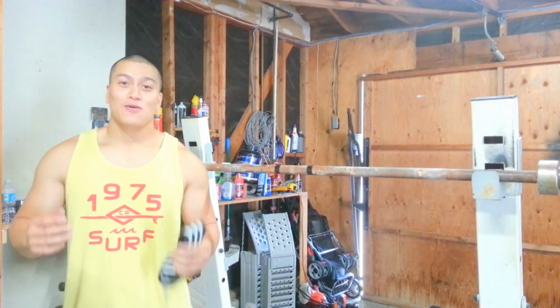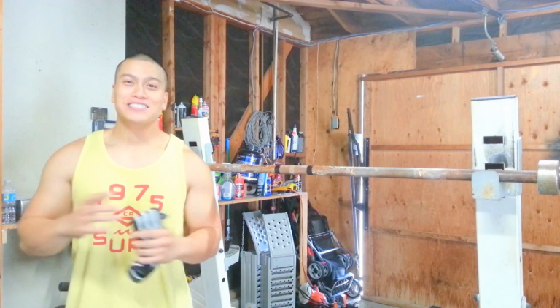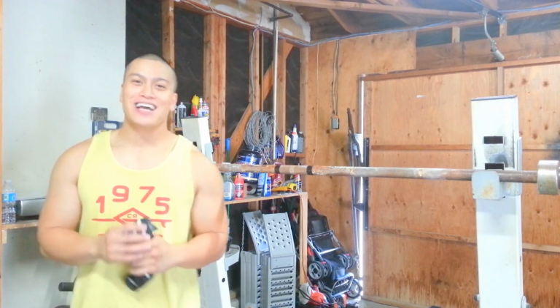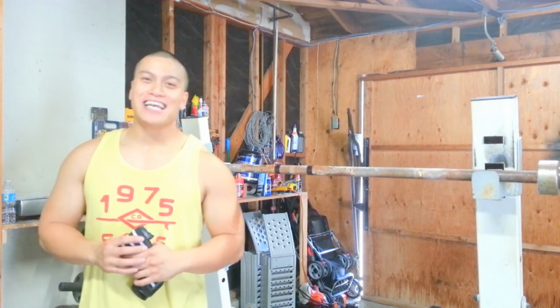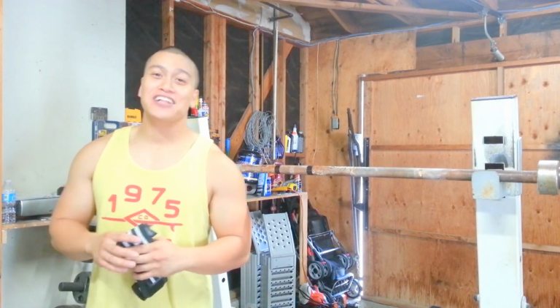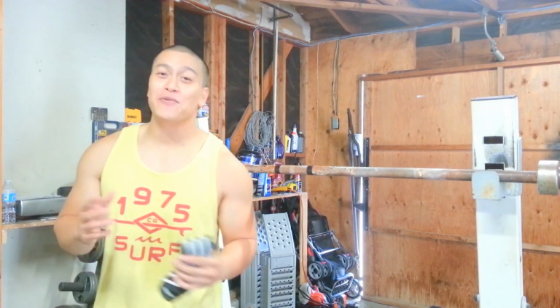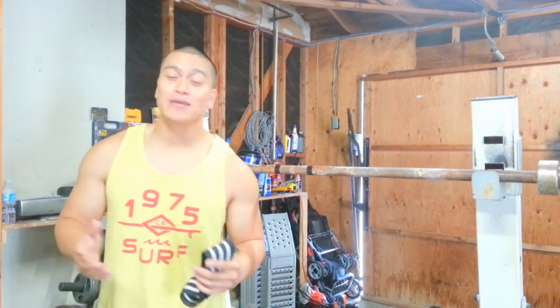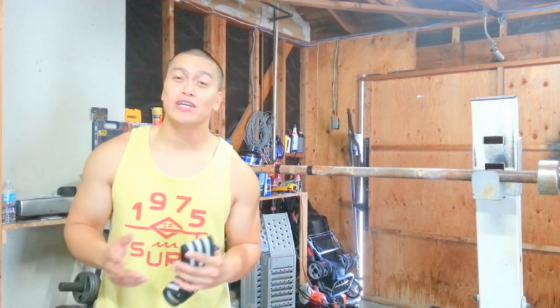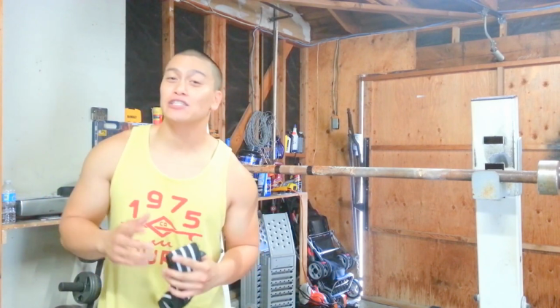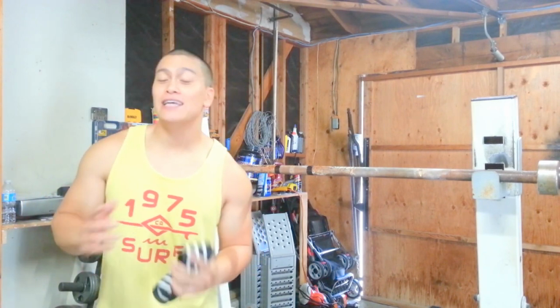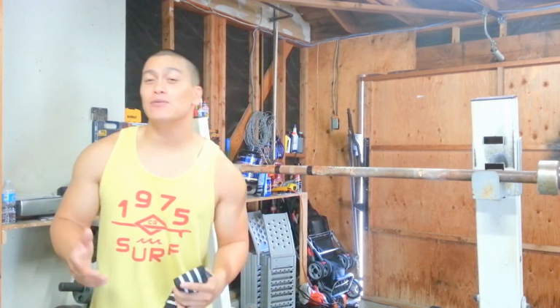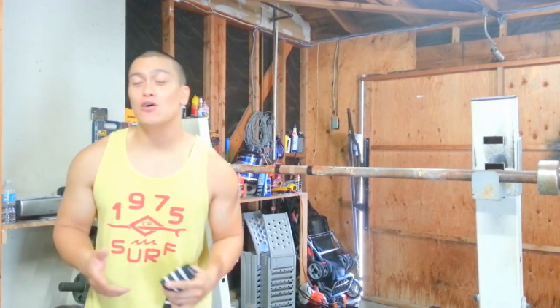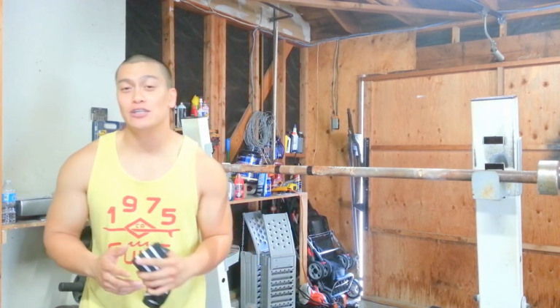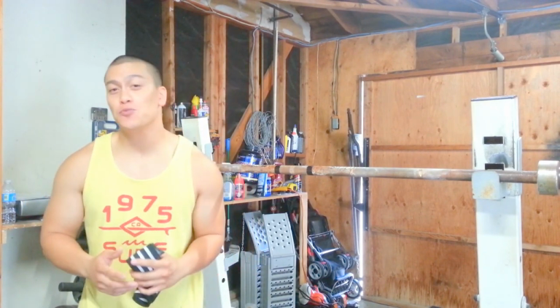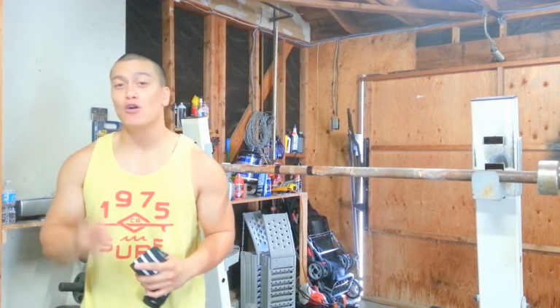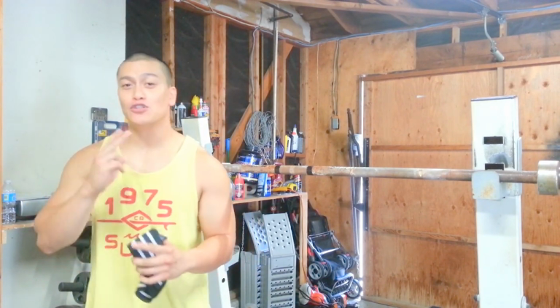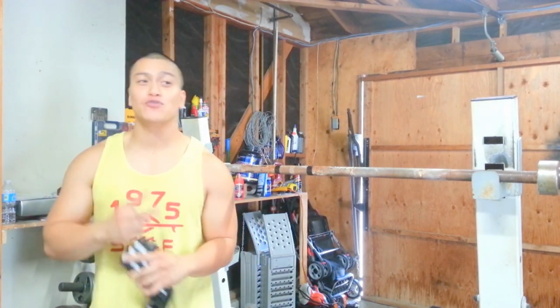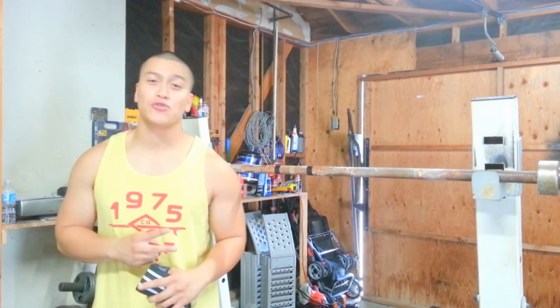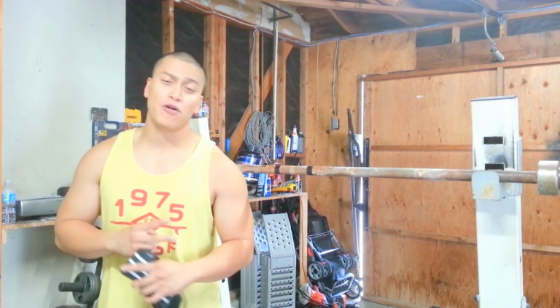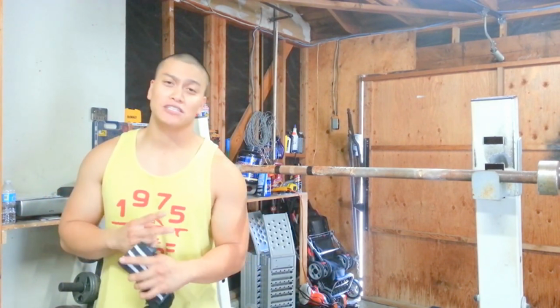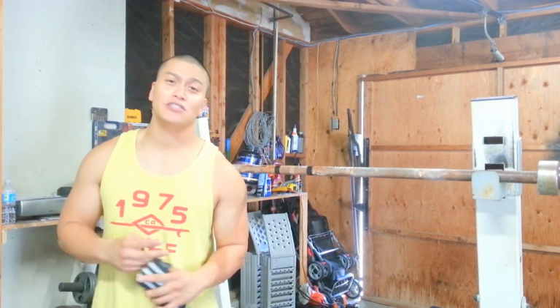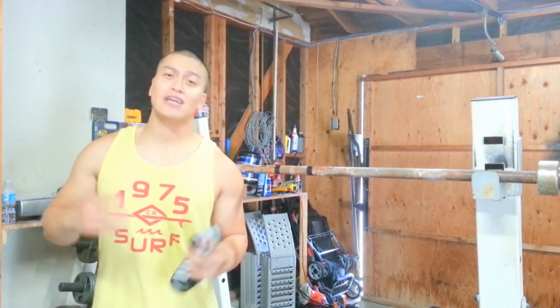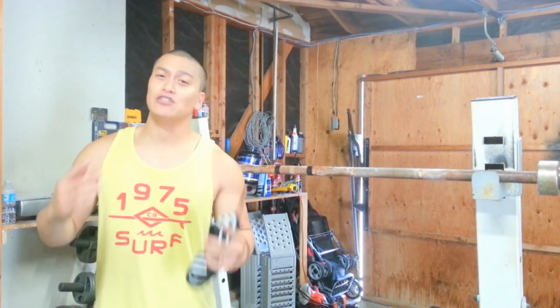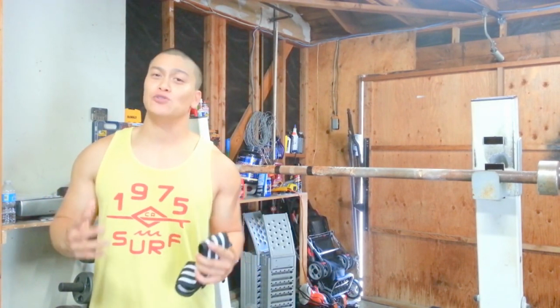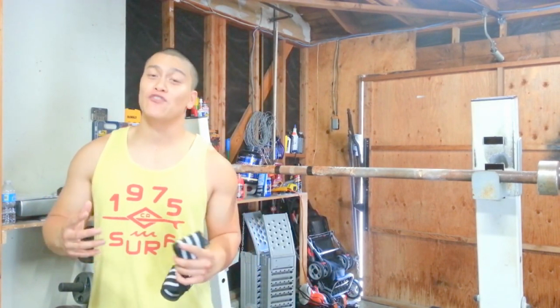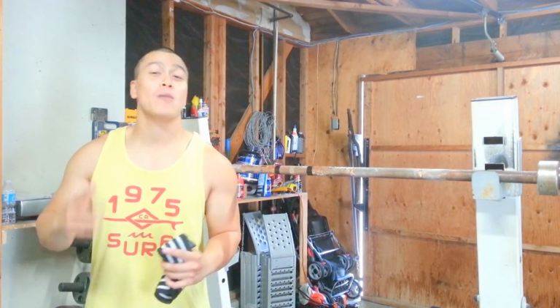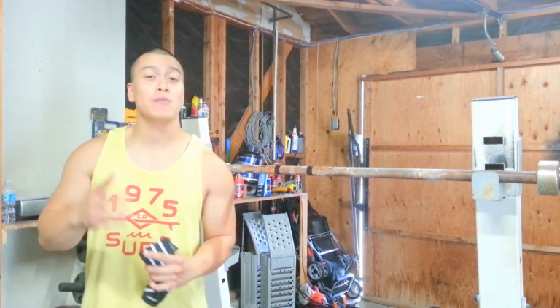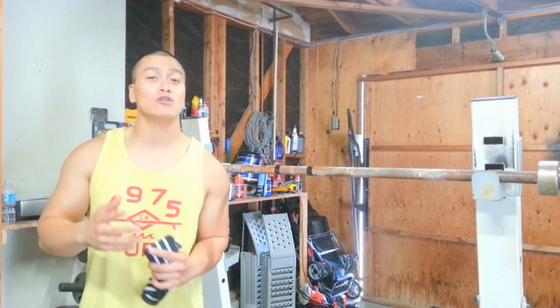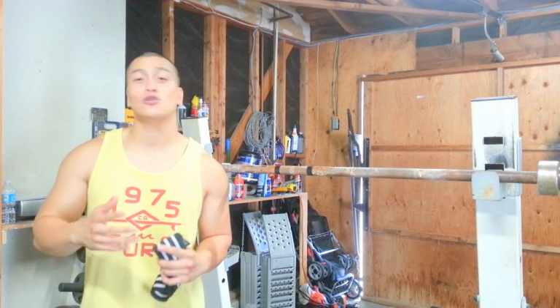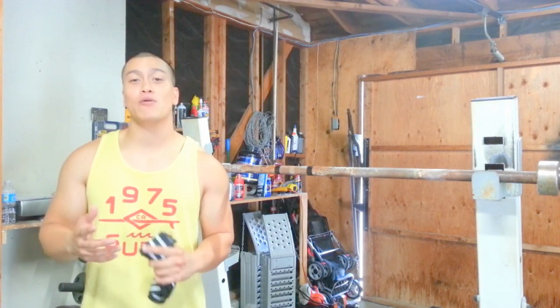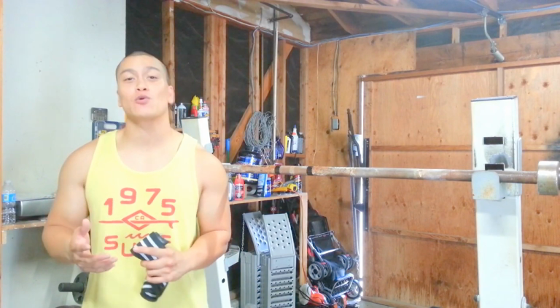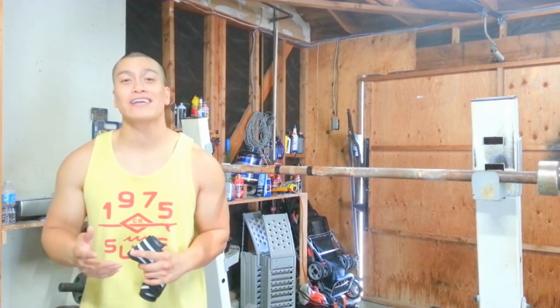What's up guys? Al here from AMTrain. Today I'm going to do part two of the three-part series on how to switch over from high bar to low bar squatting.